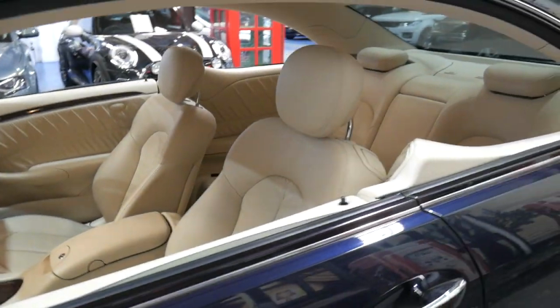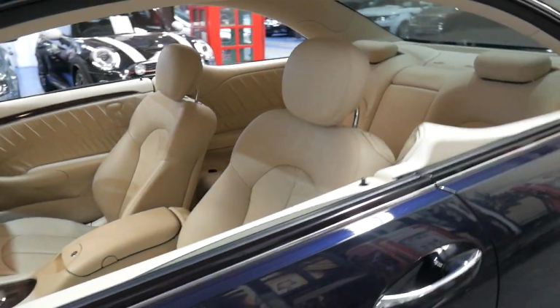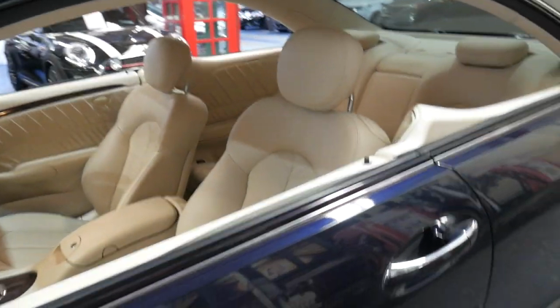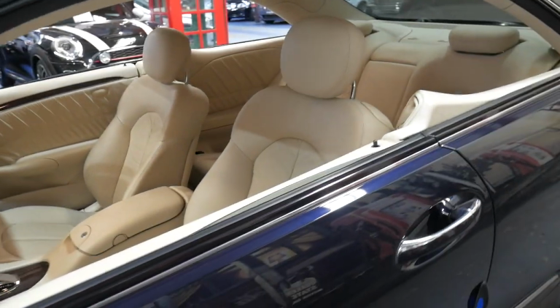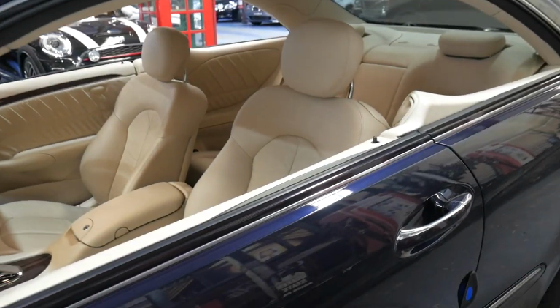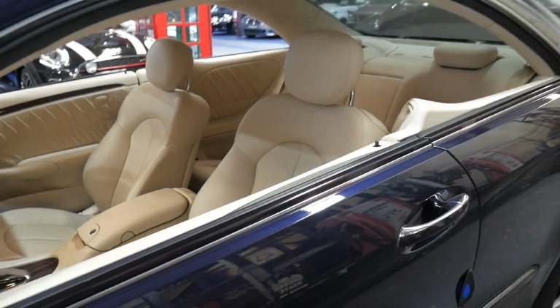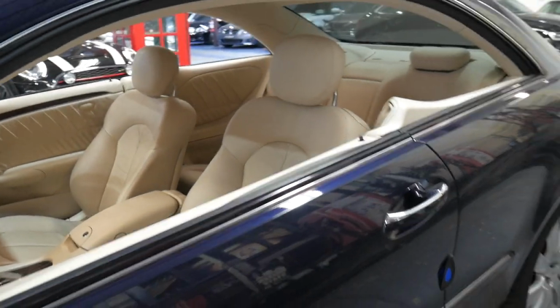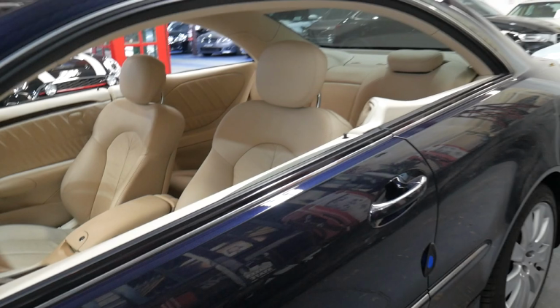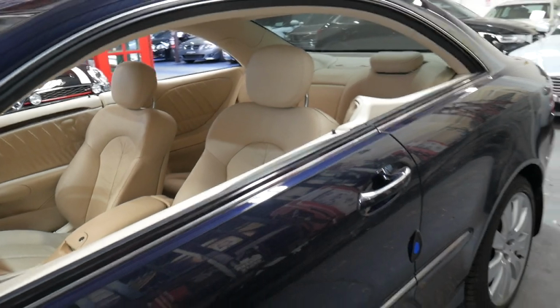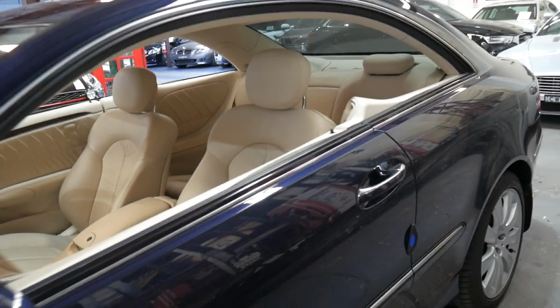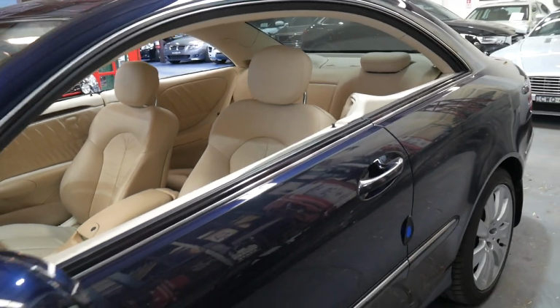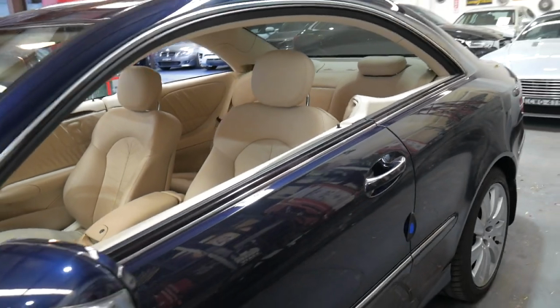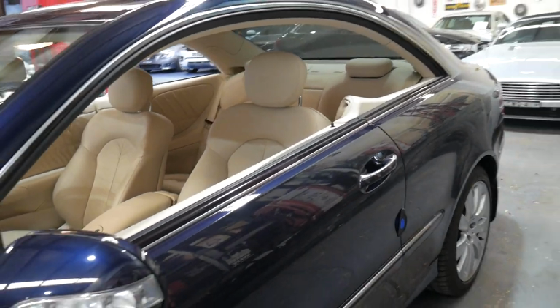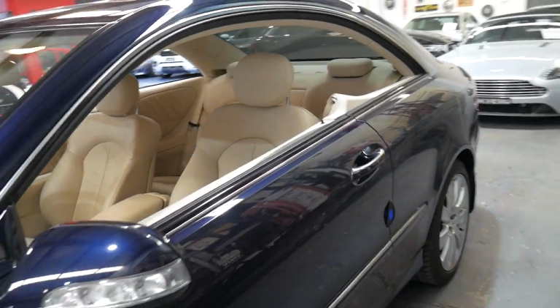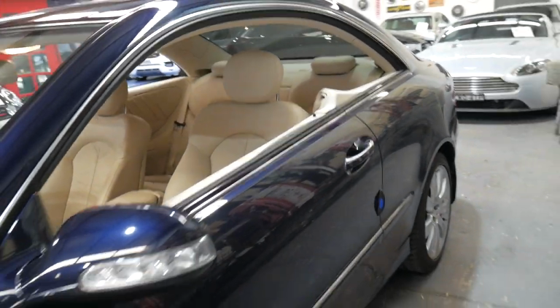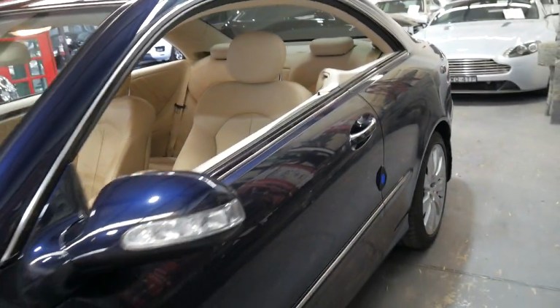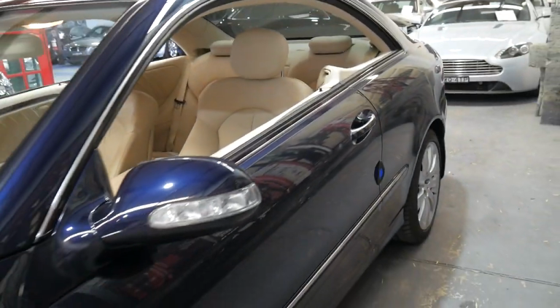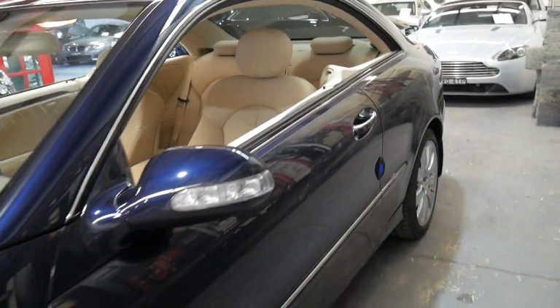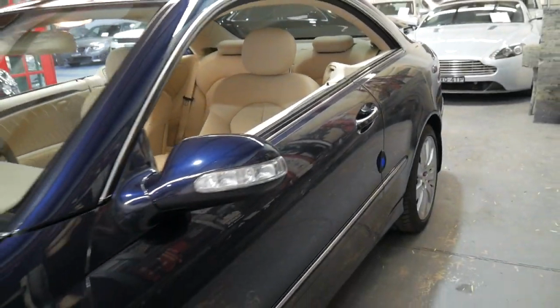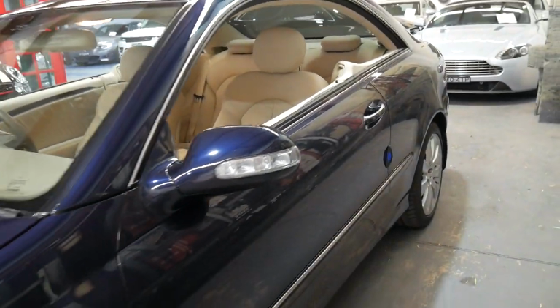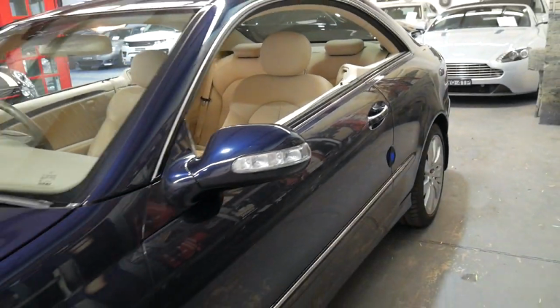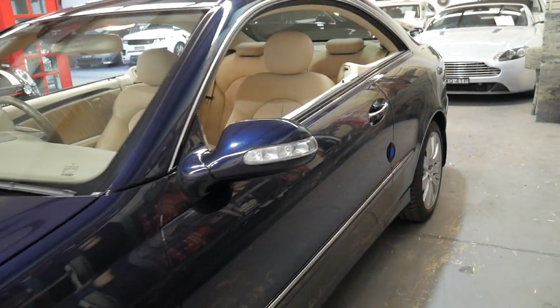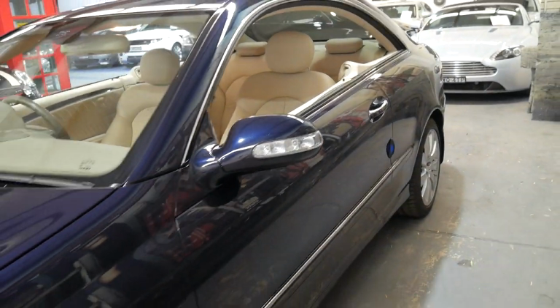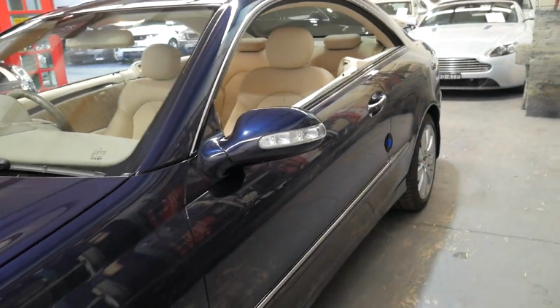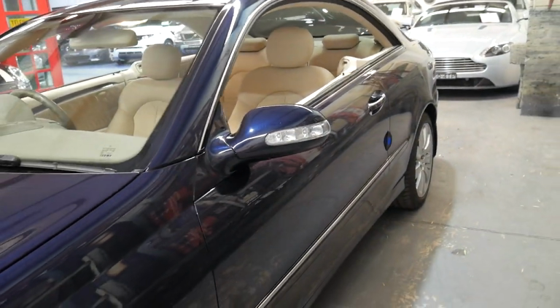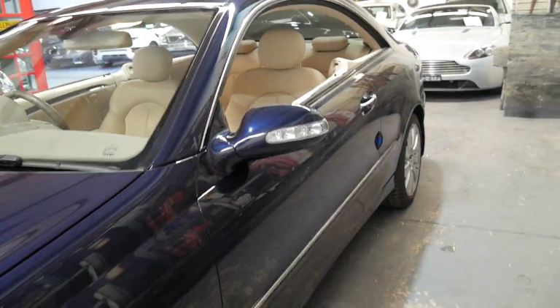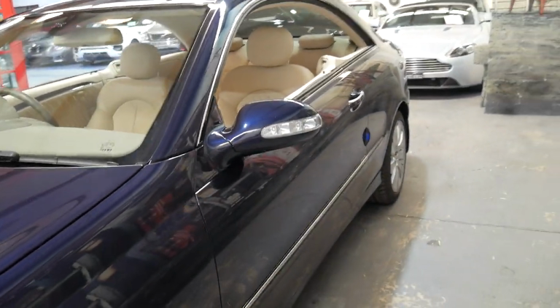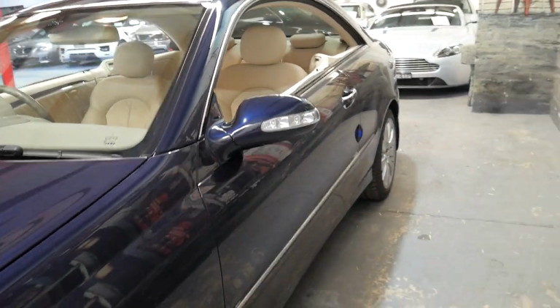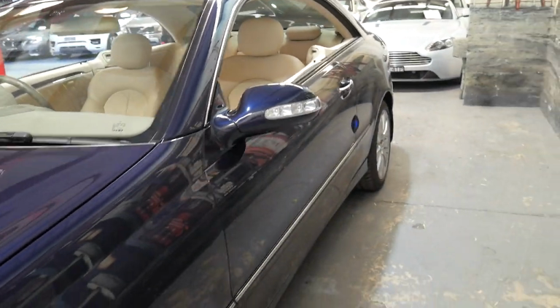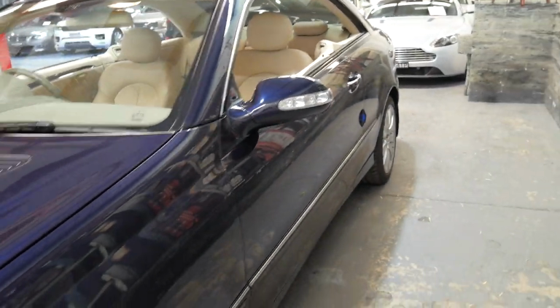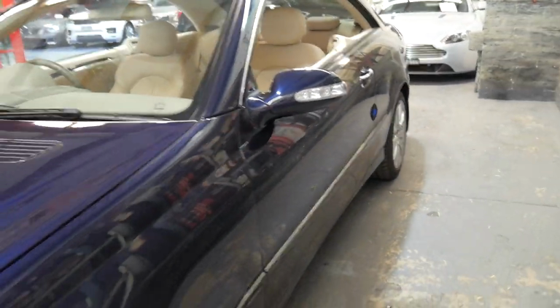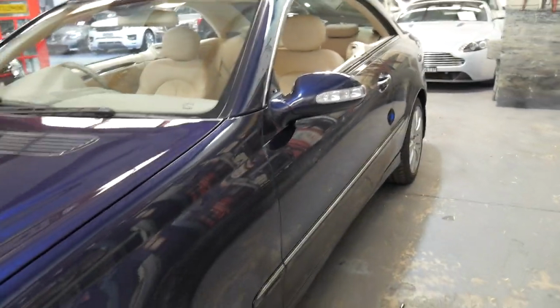It's always been garaged and well cared for. The service history is impeccable.